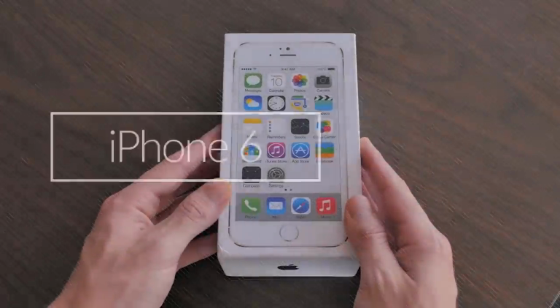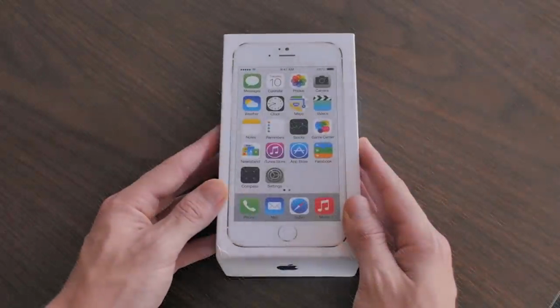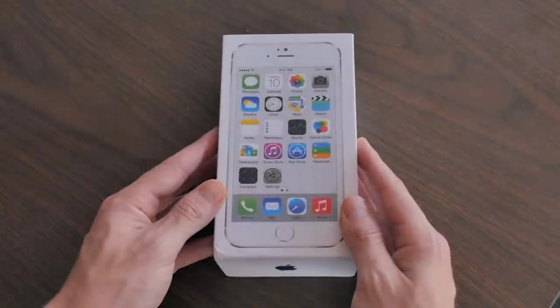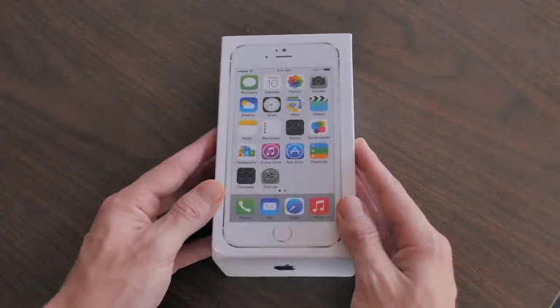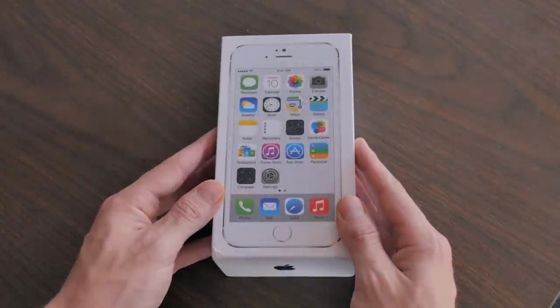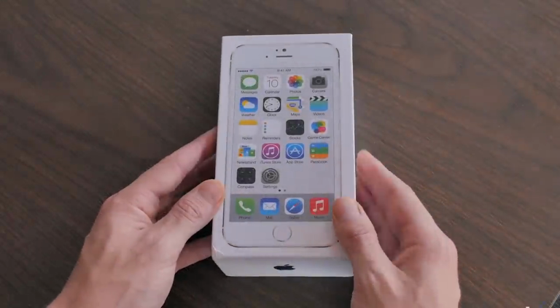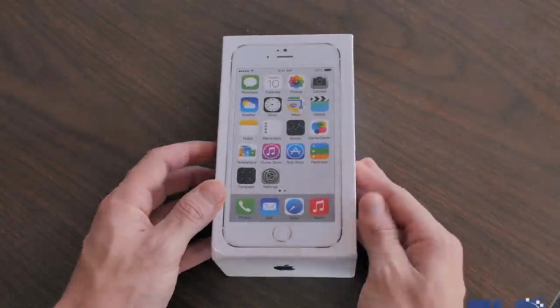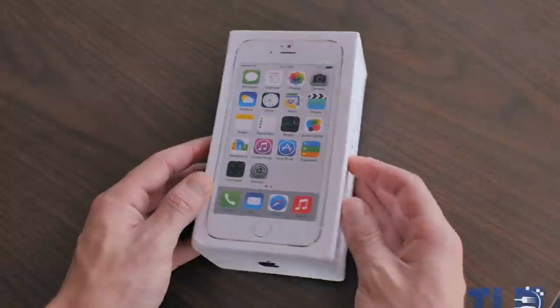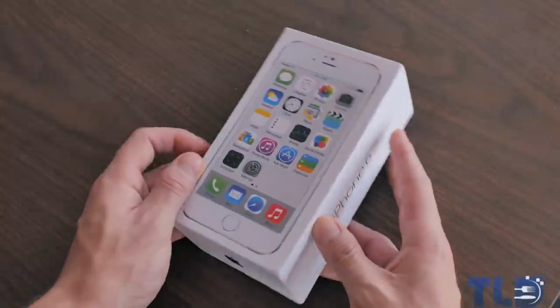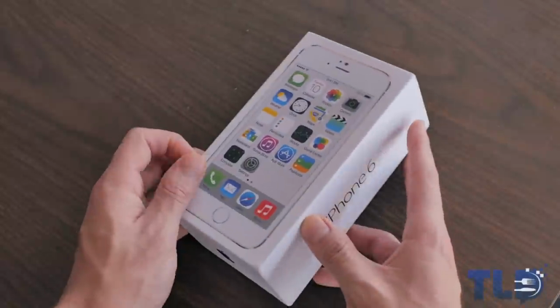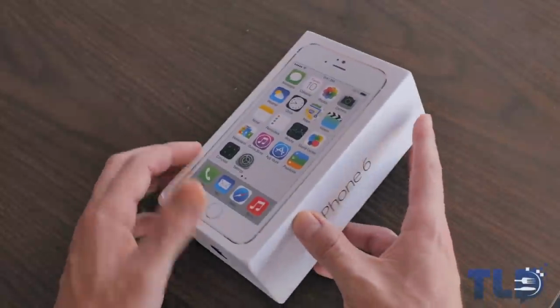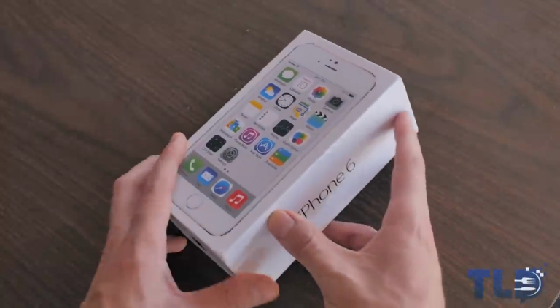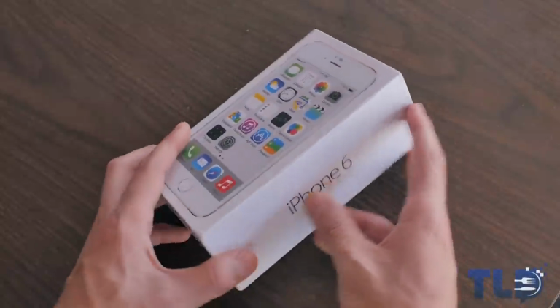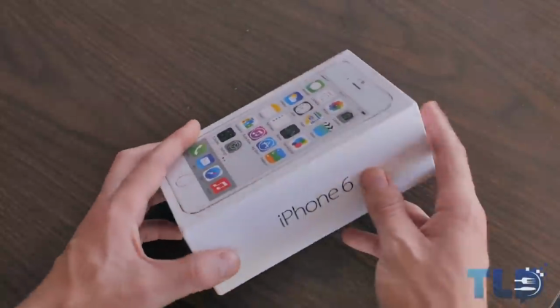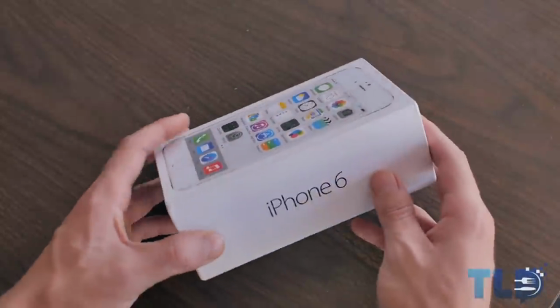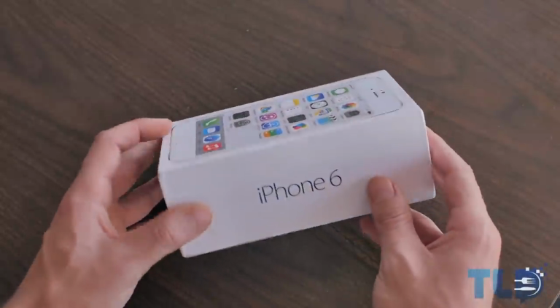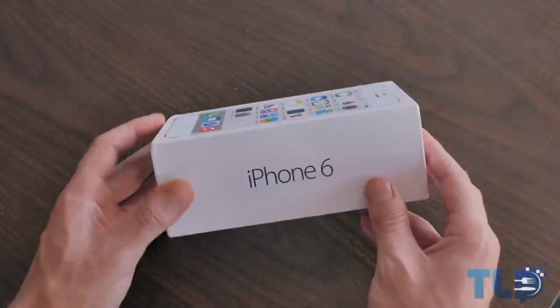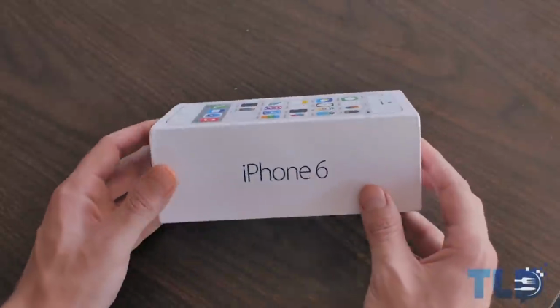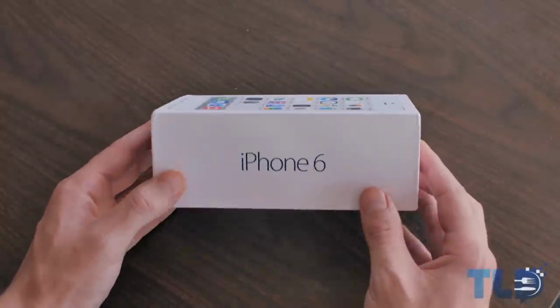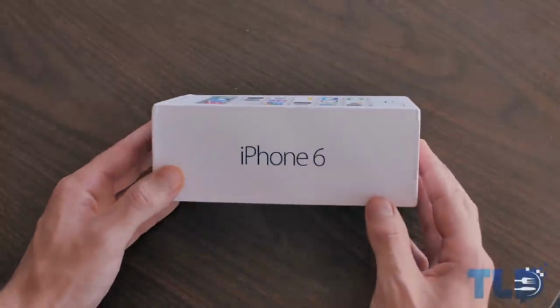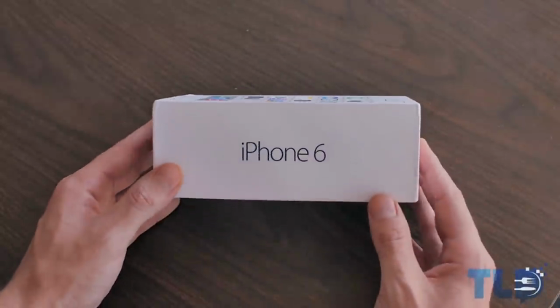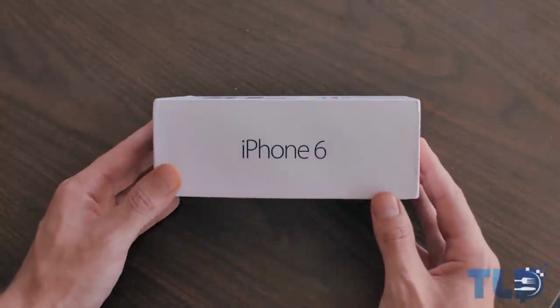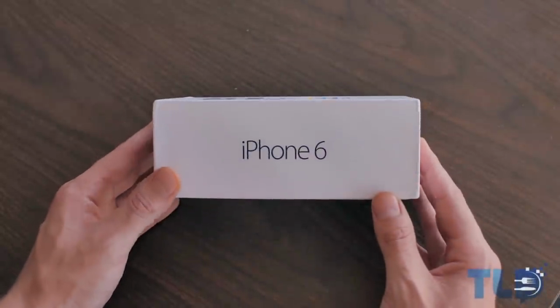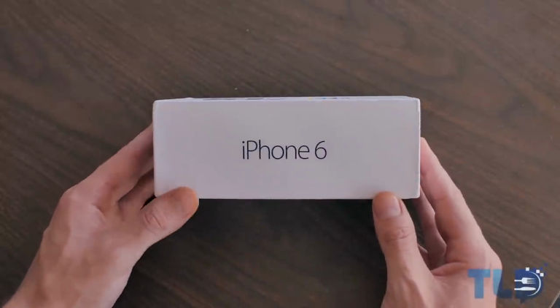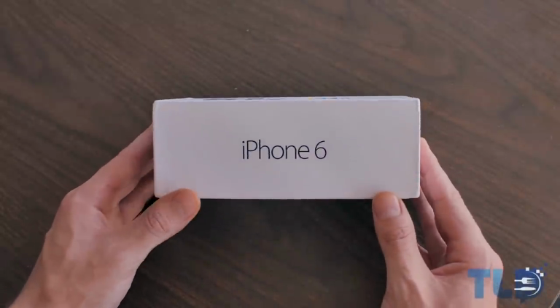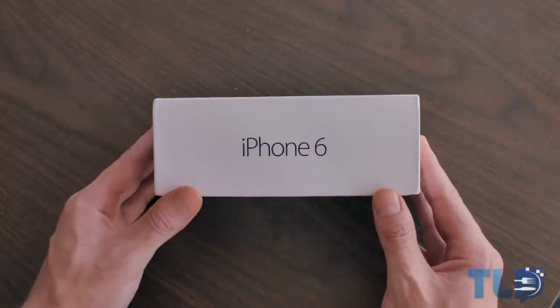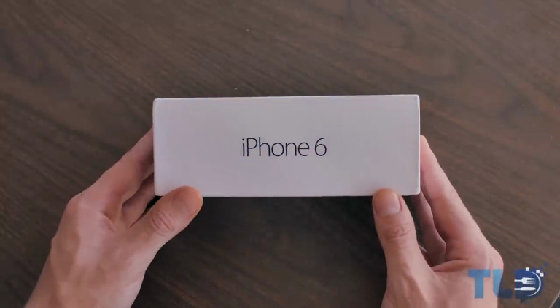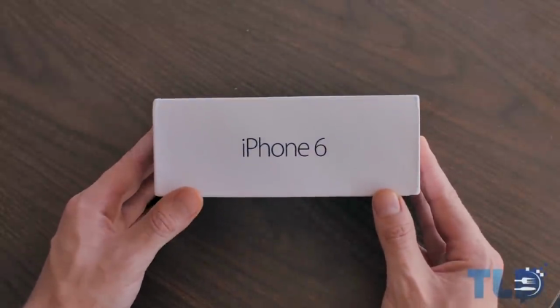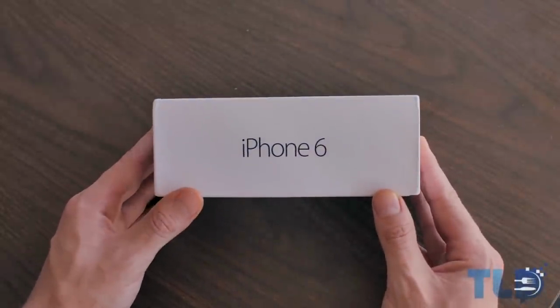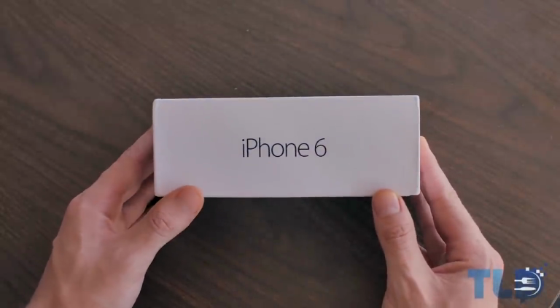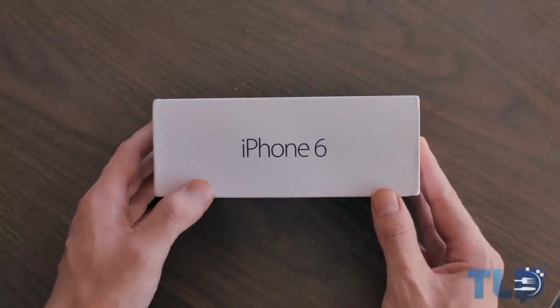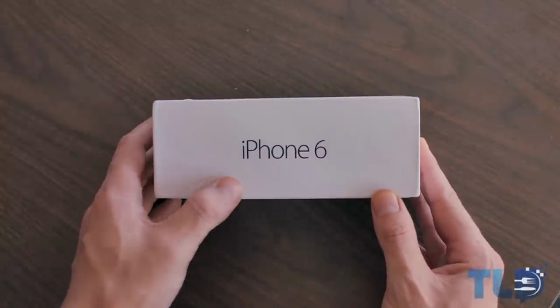Hey guys, Jonathan here with TLD. Hope you guys are doing well. I am back with a very interesting unboxing to say the least.